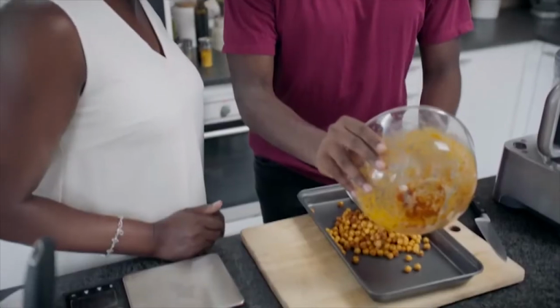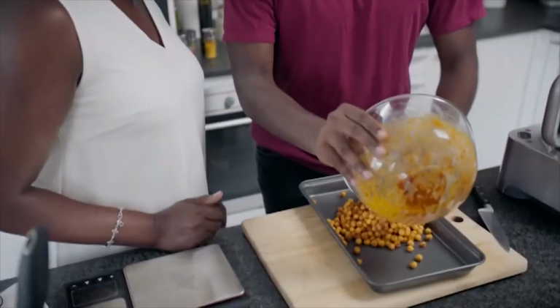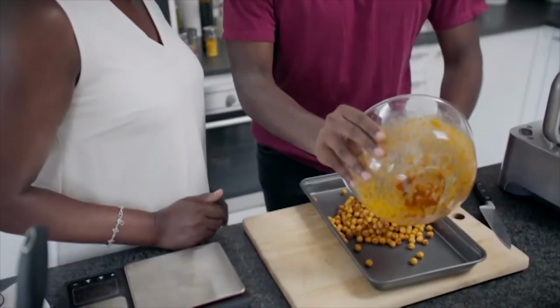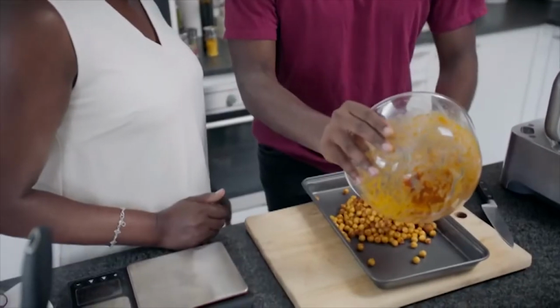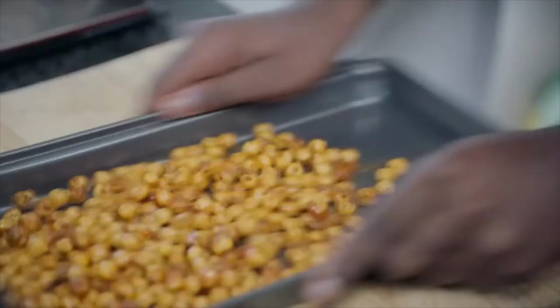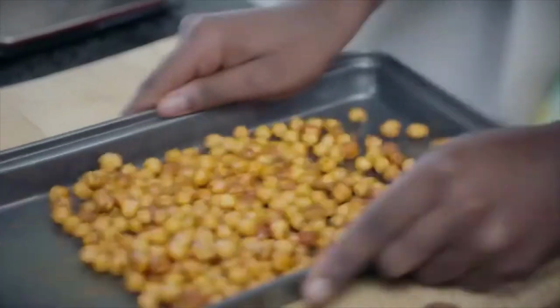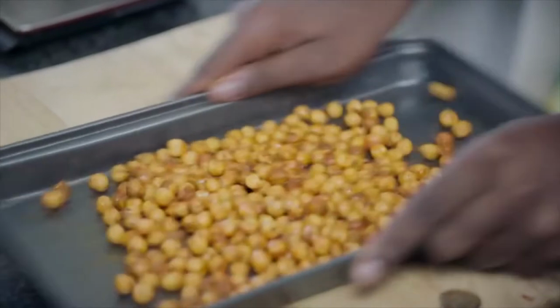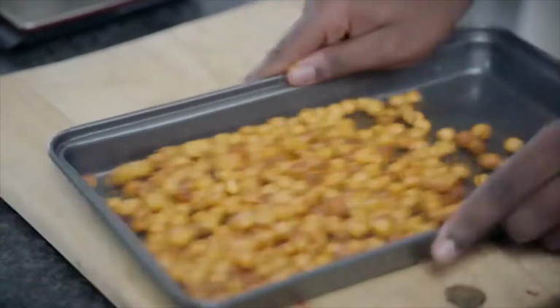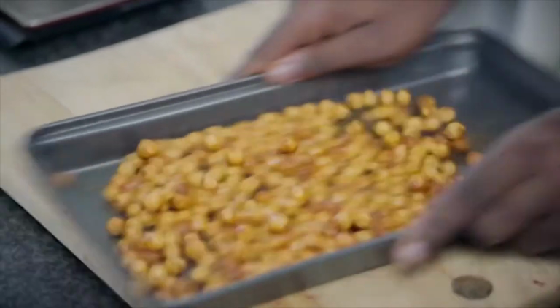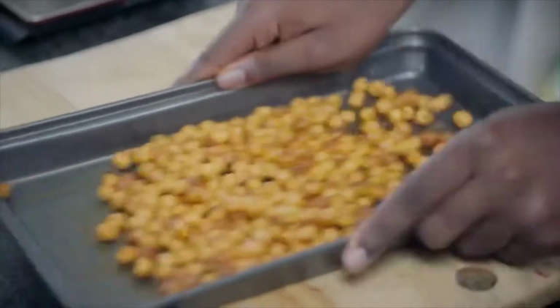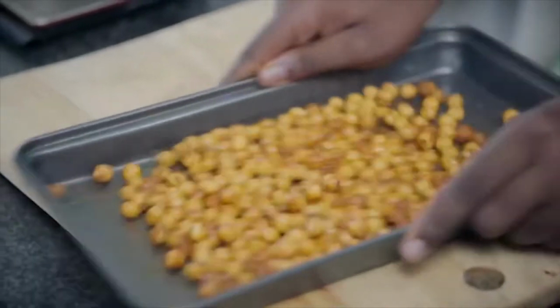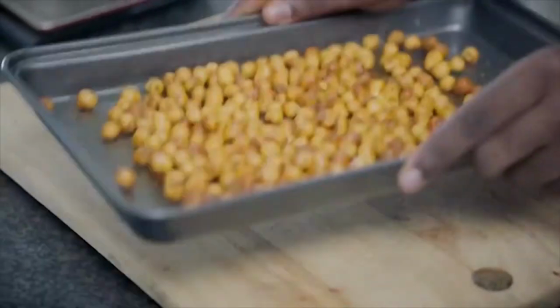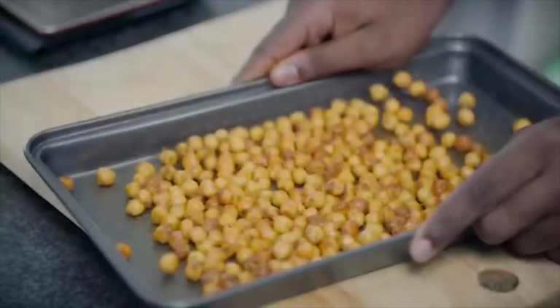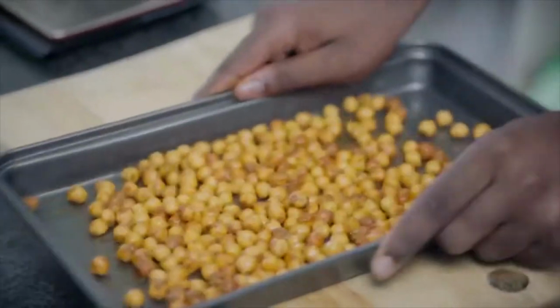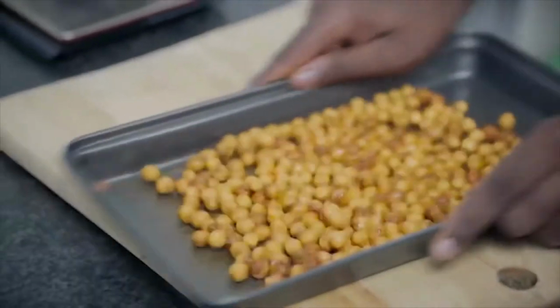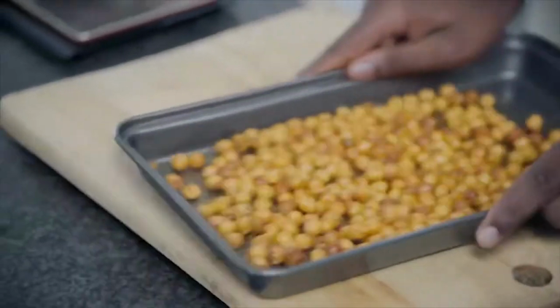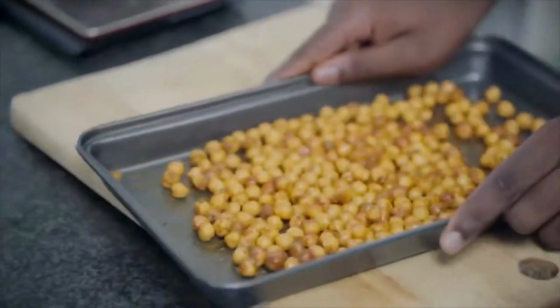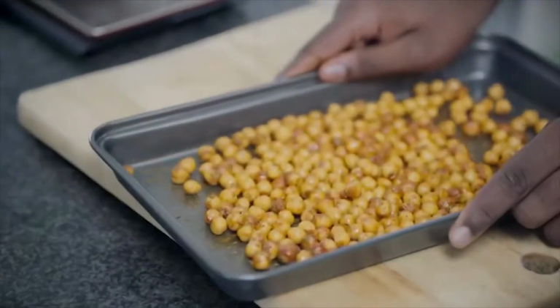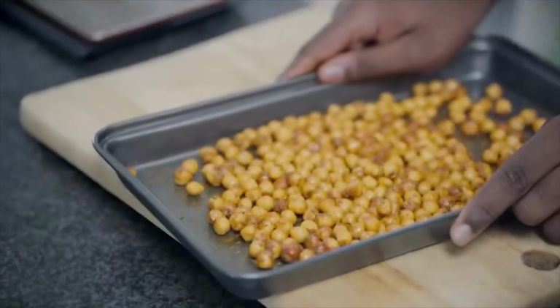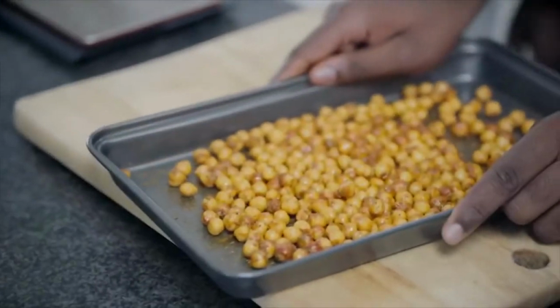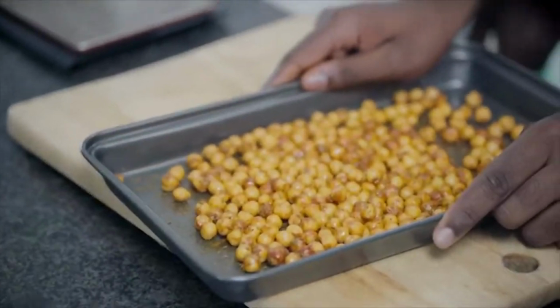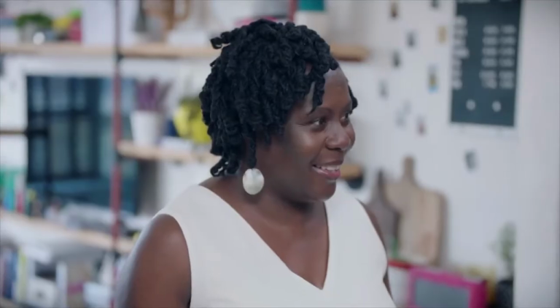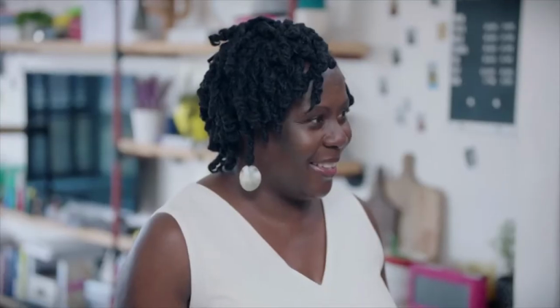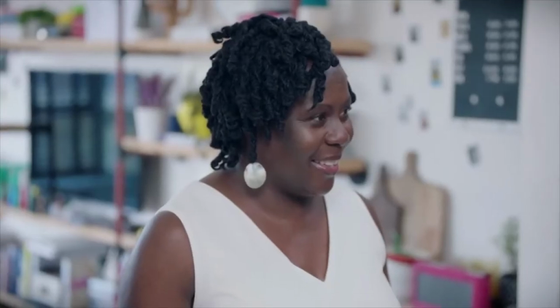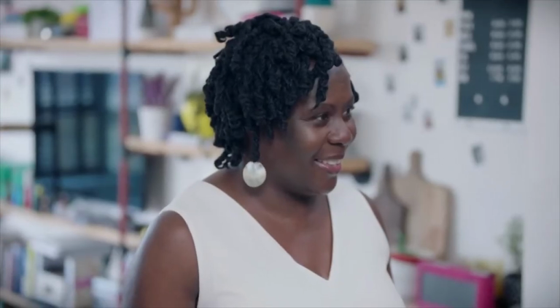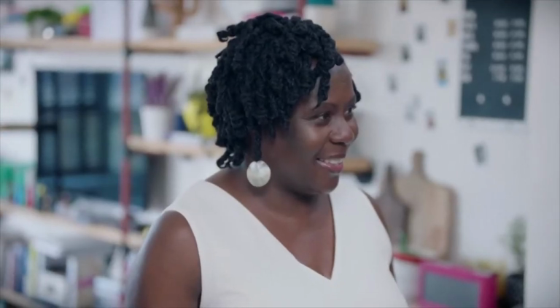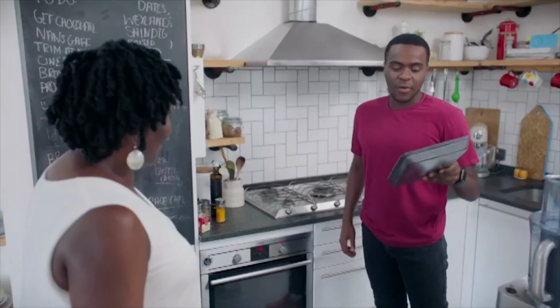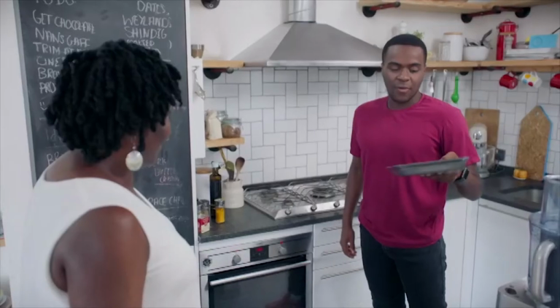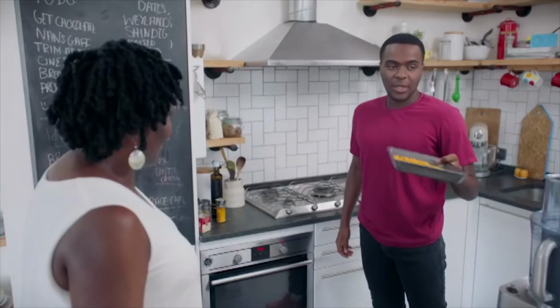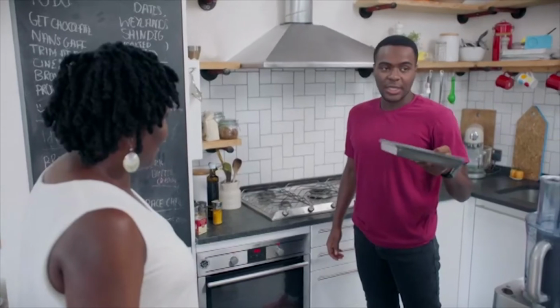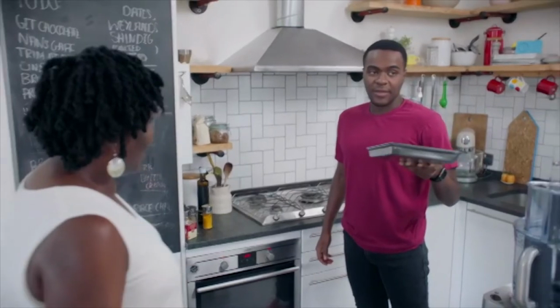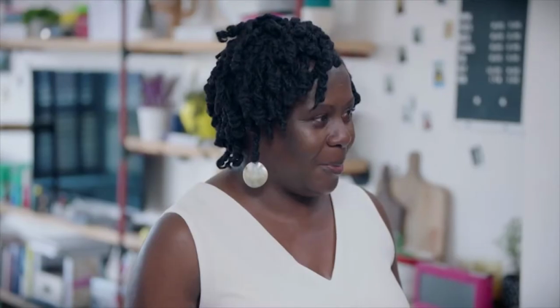I'm going to add that to a baking tray. Now they're going to go in the oven for half an hour. Gas Mark 4, 160 fan.